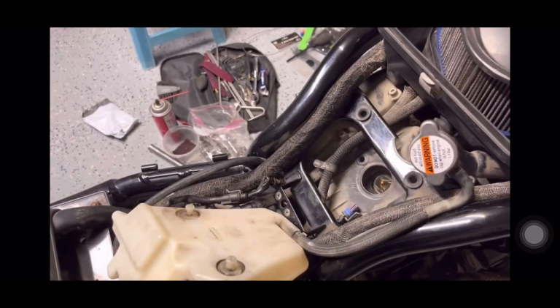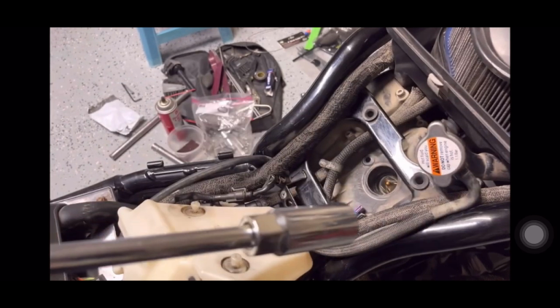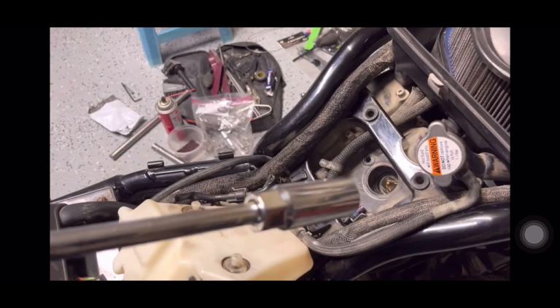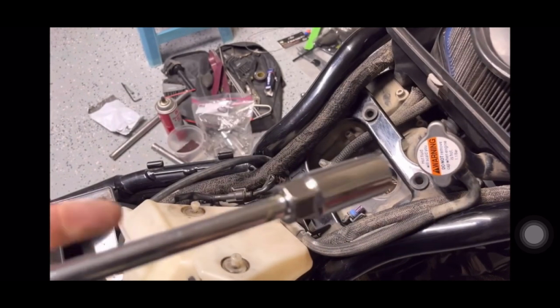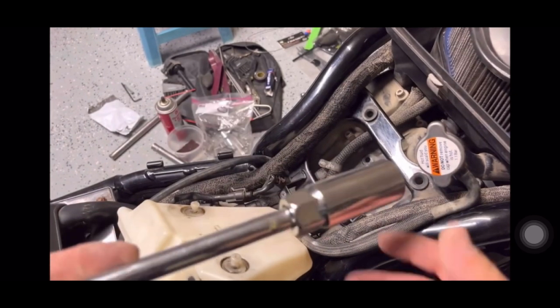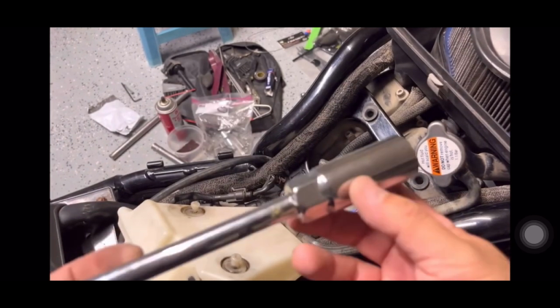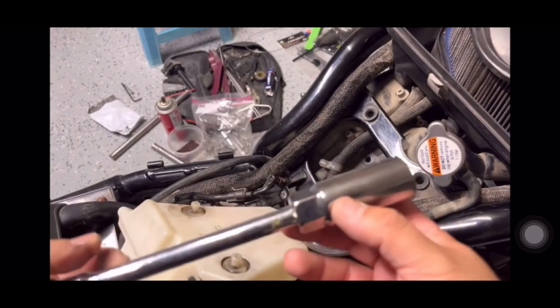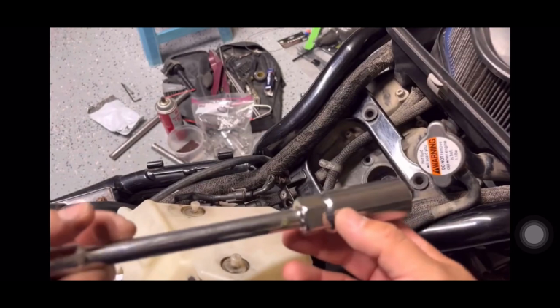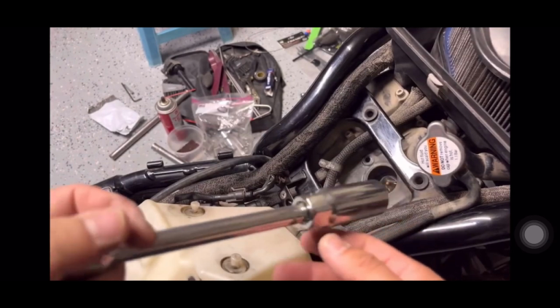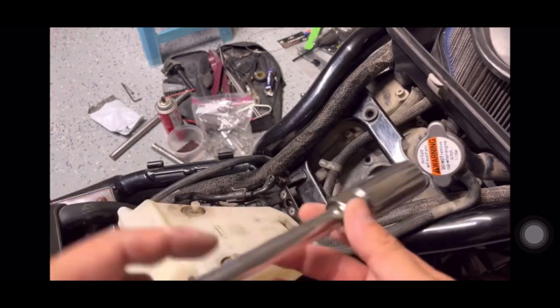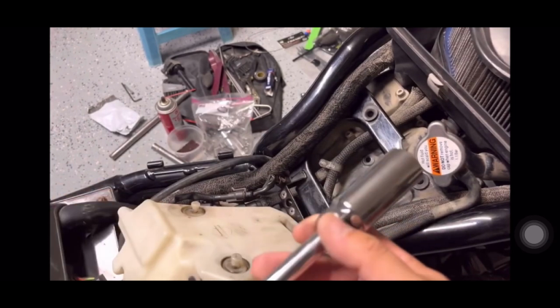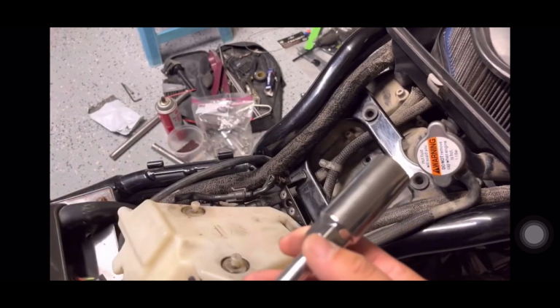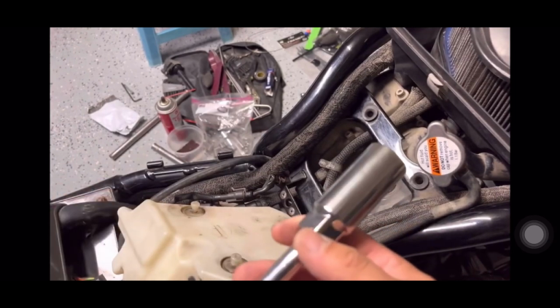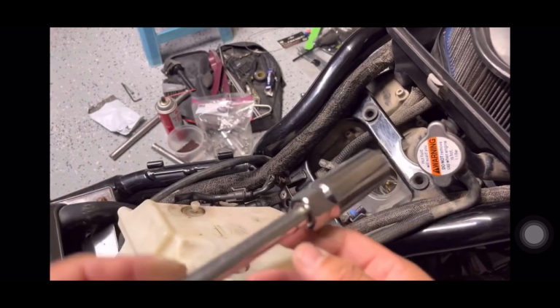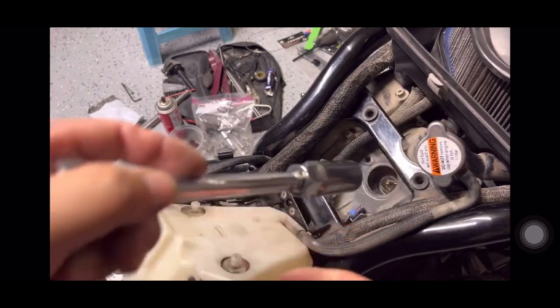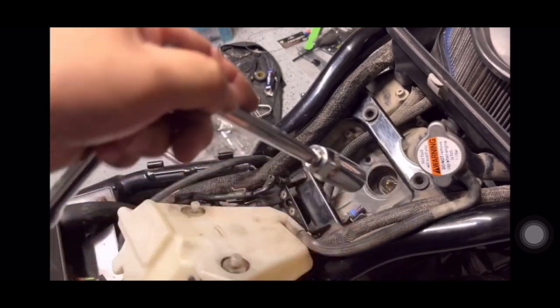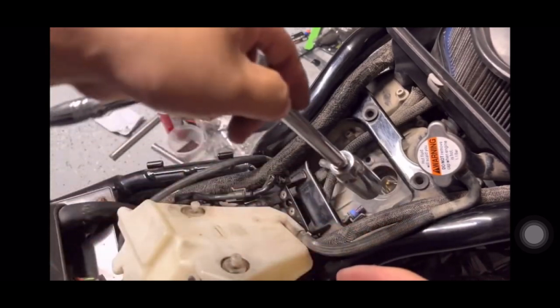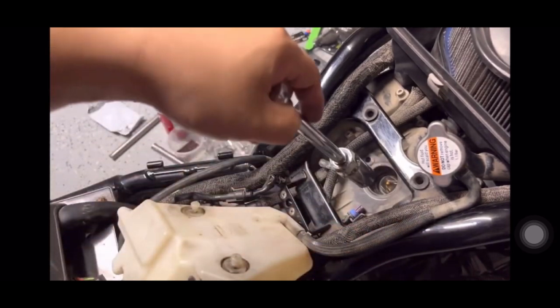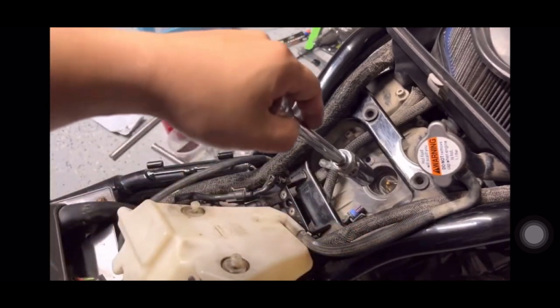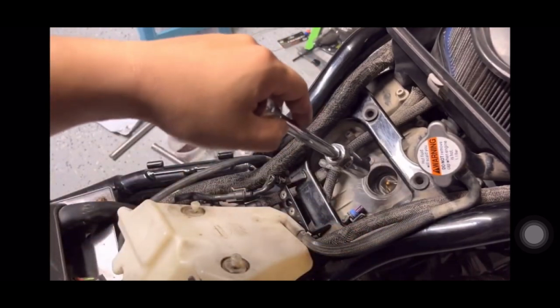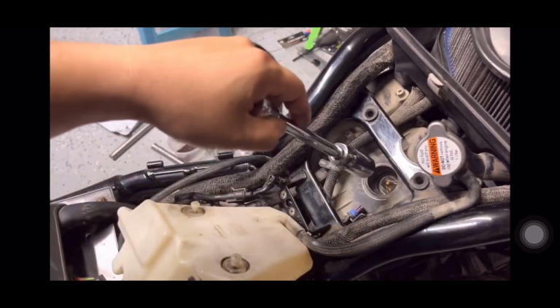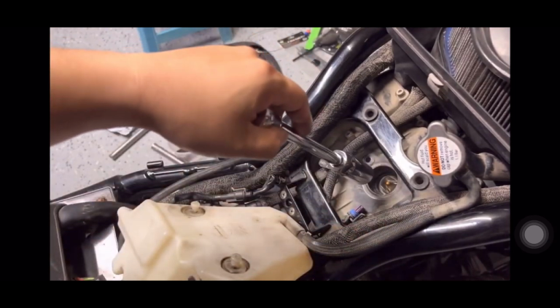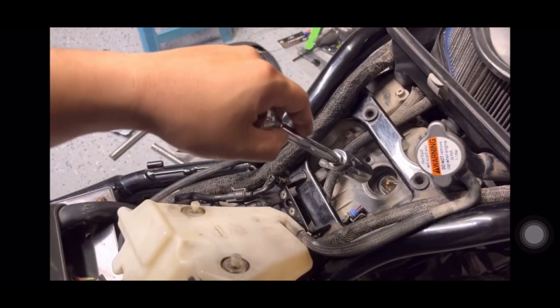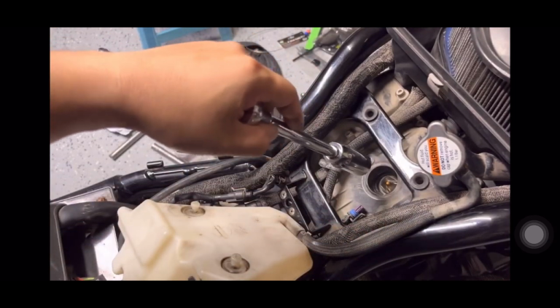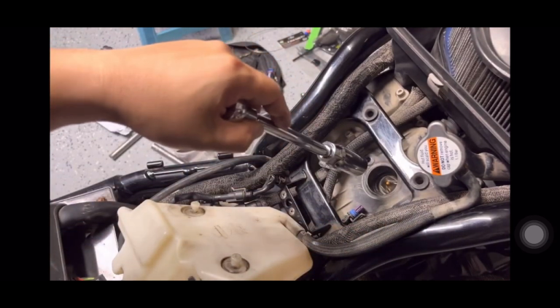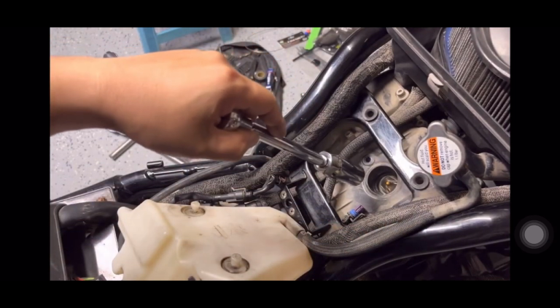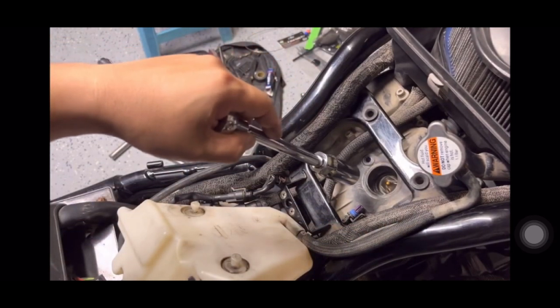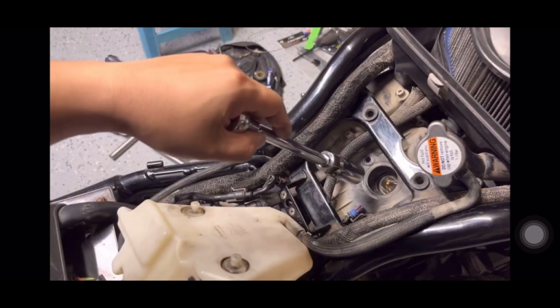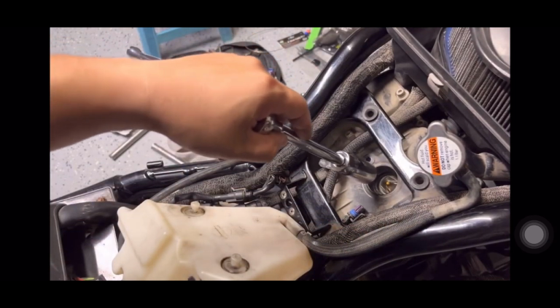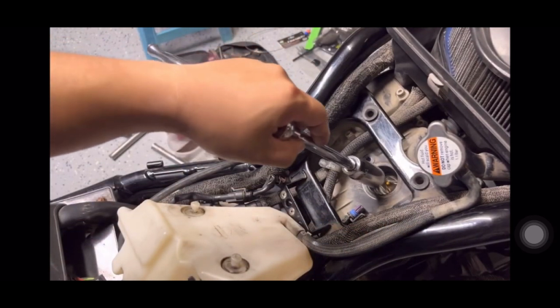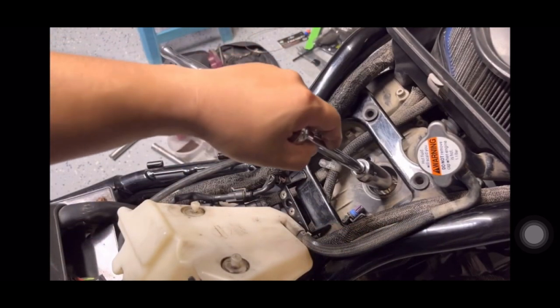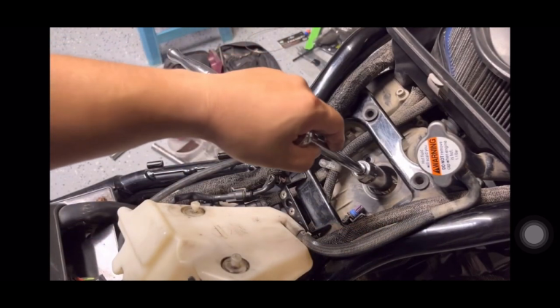Use this spark plug socket and try to insert it in there so we can take the spark plug out.